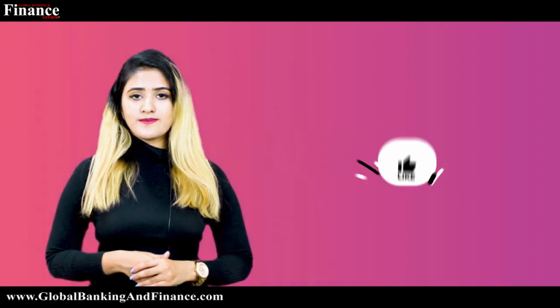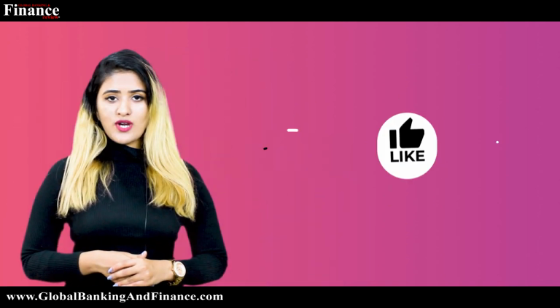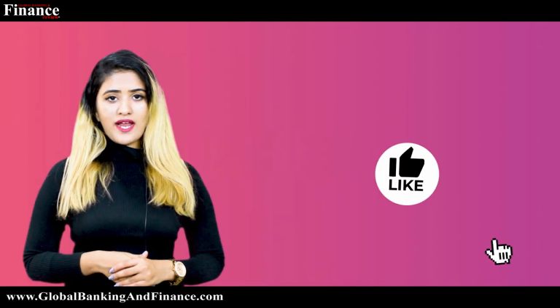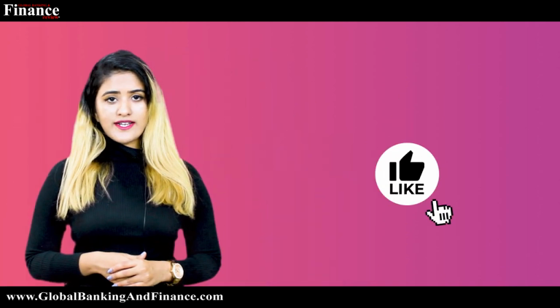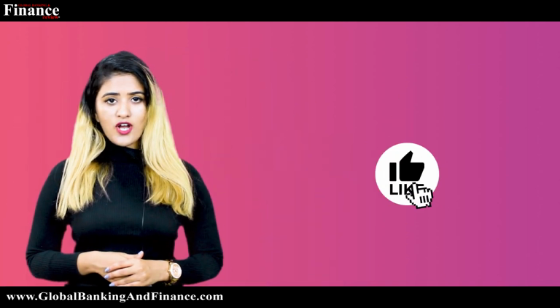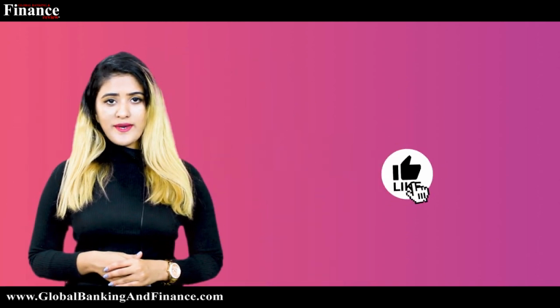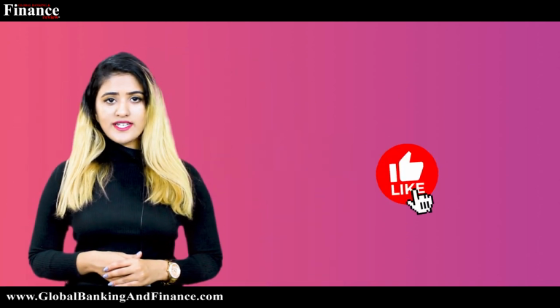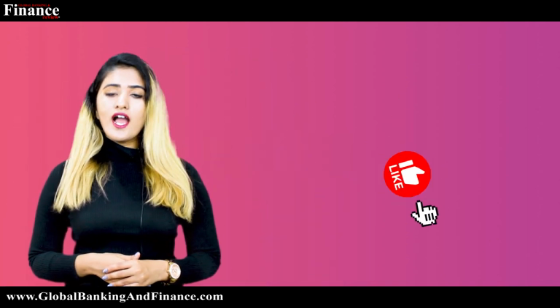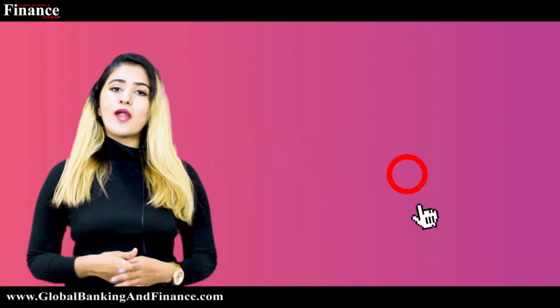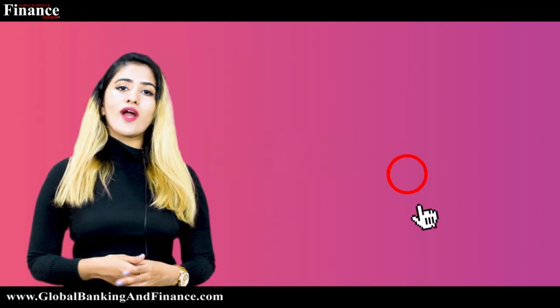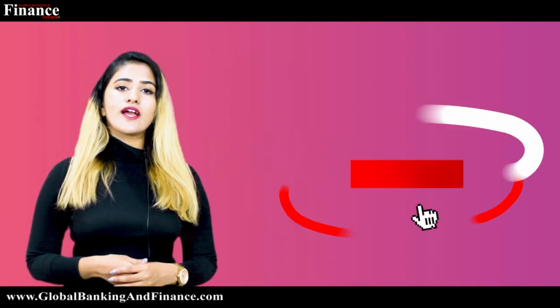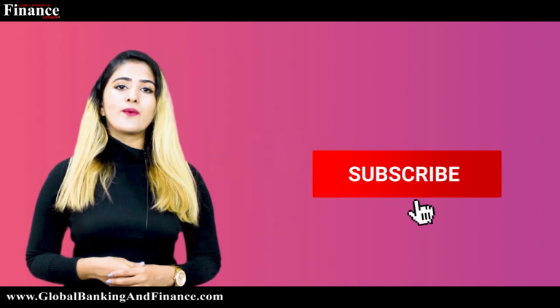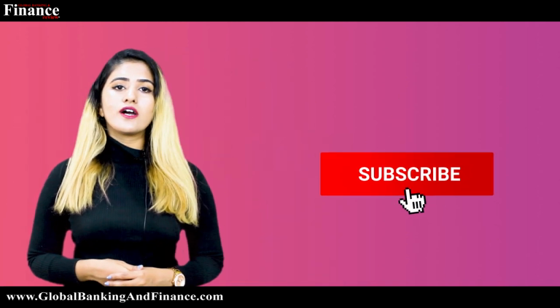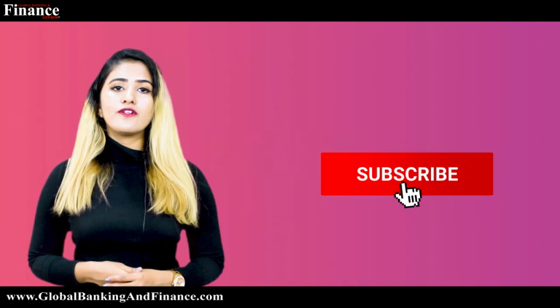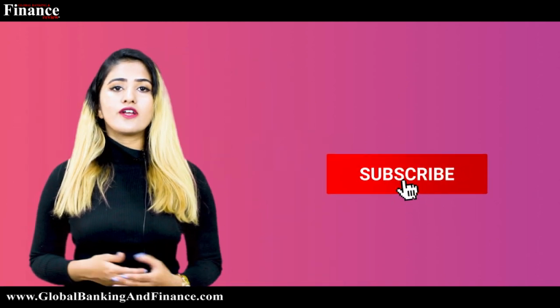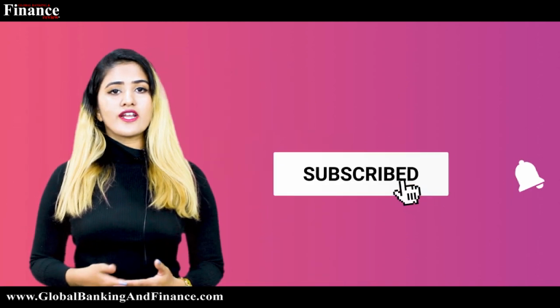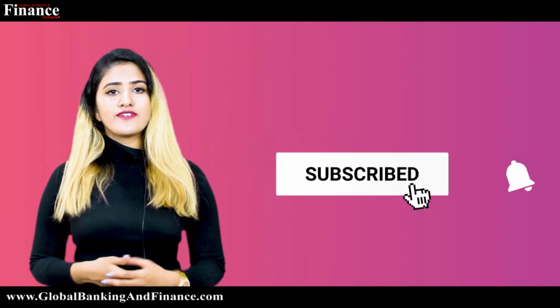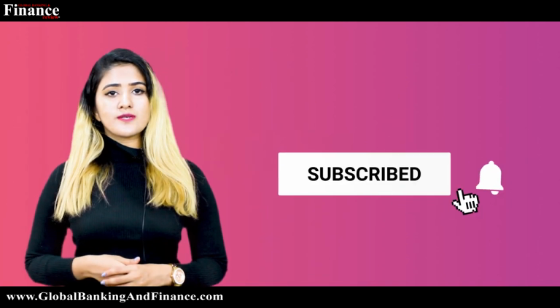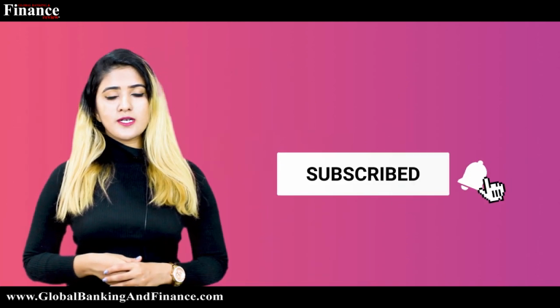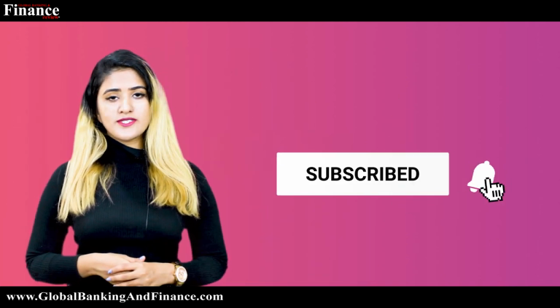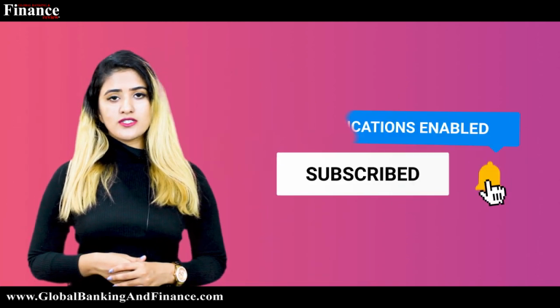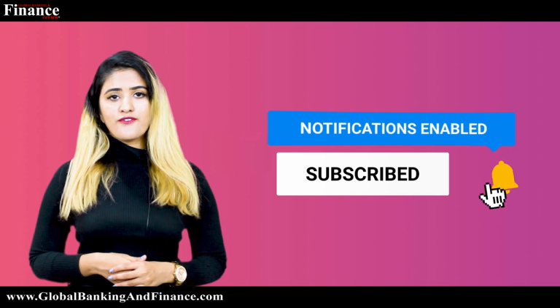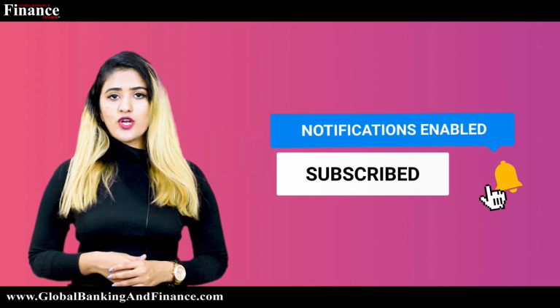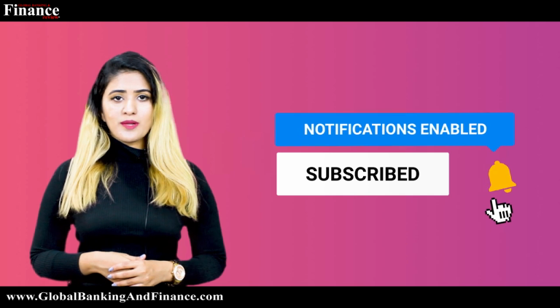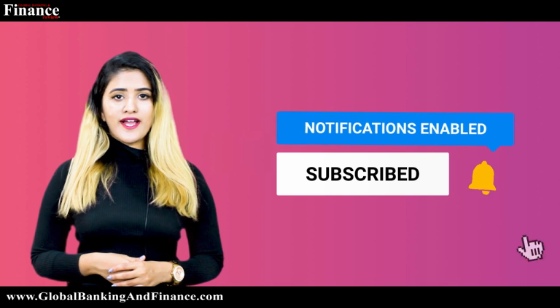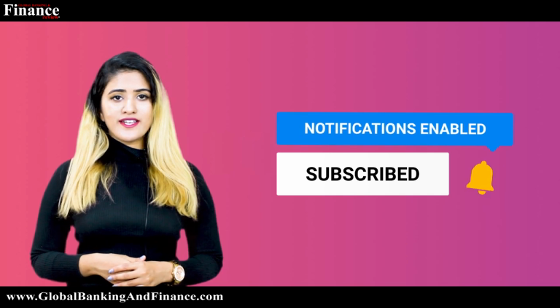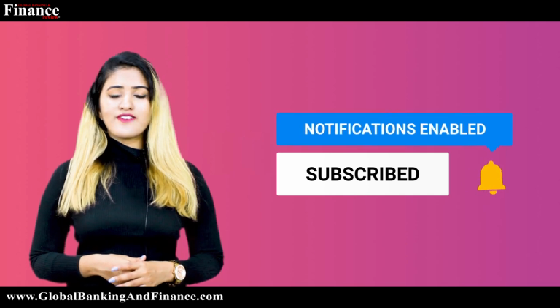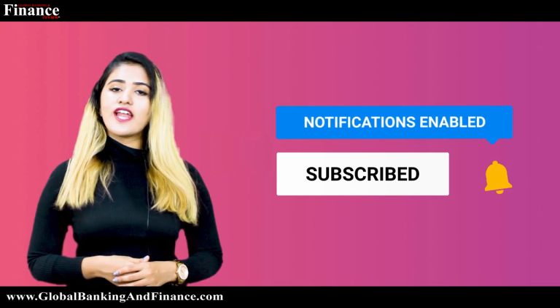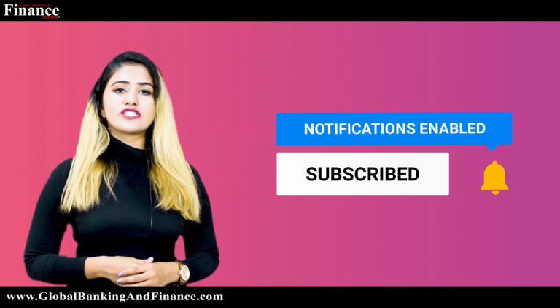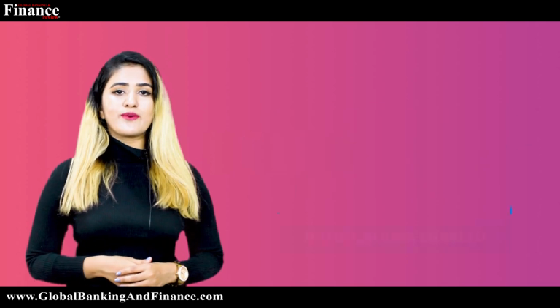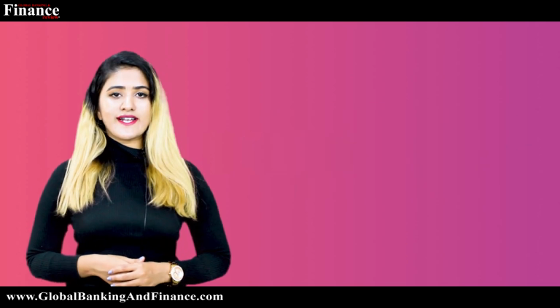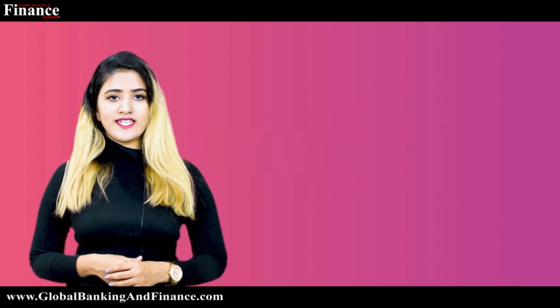Thanks for watching. Don't forget to subscribe, like, and comment, and one lucky winner will win a free subscription to Global Banking and Finance Review magazine.